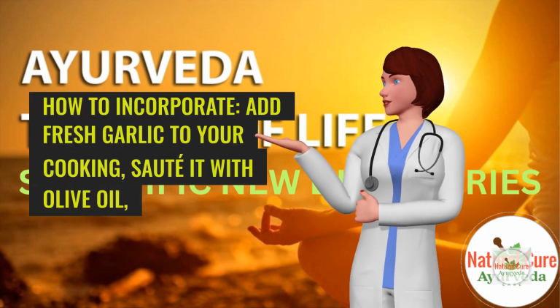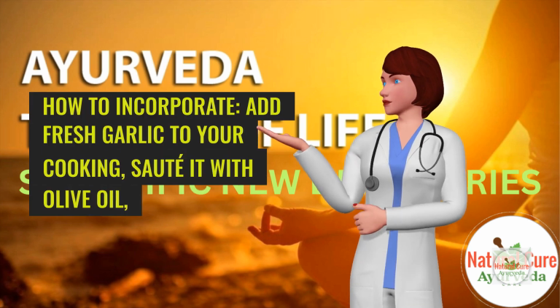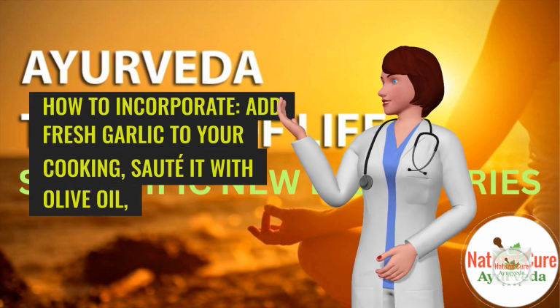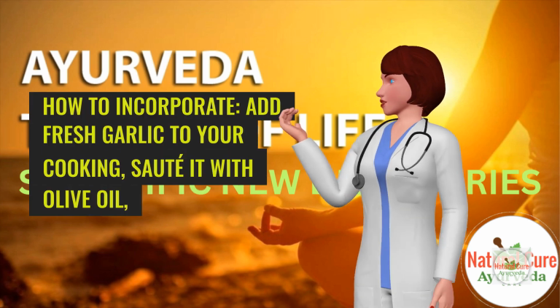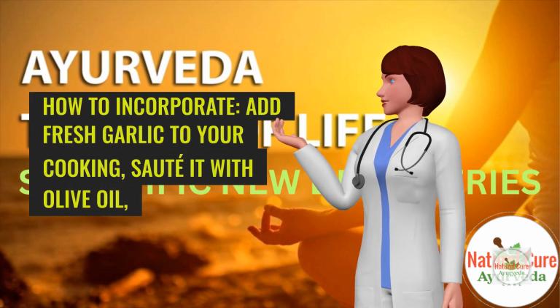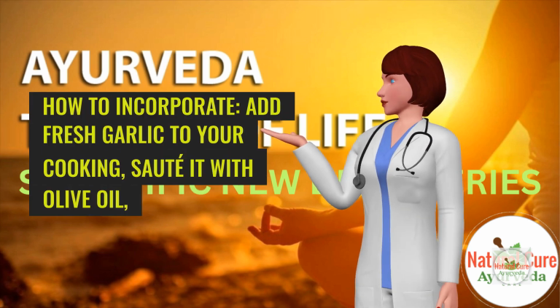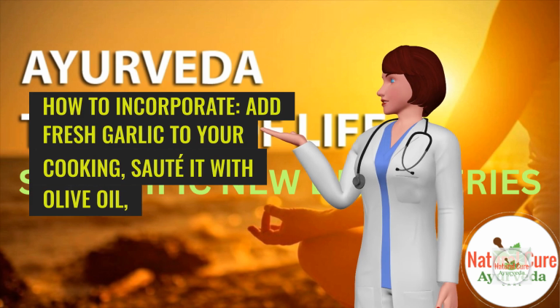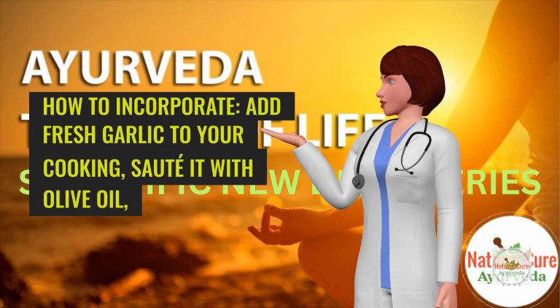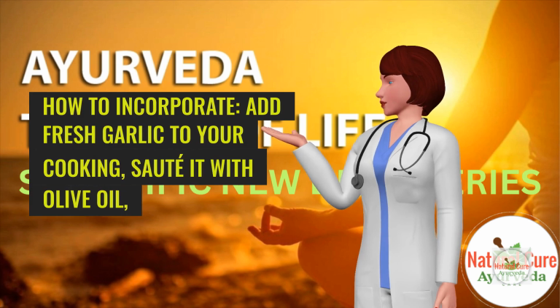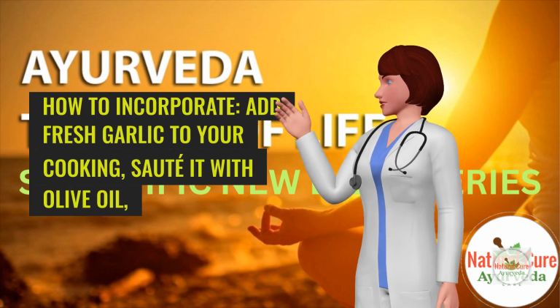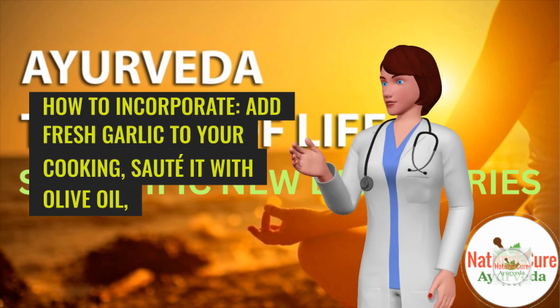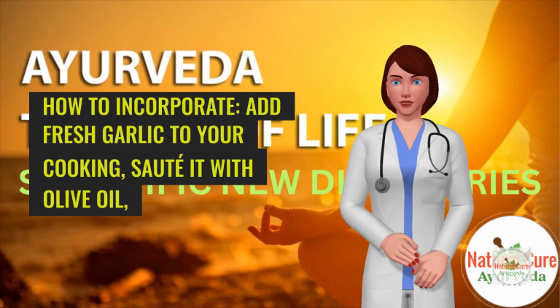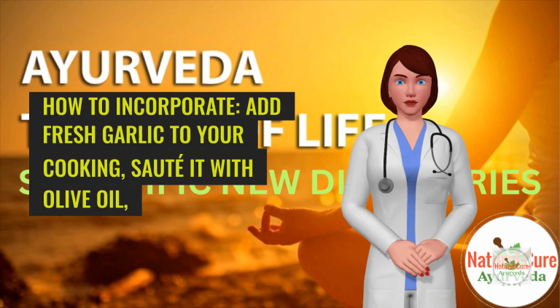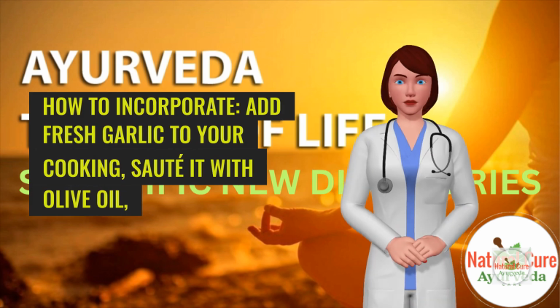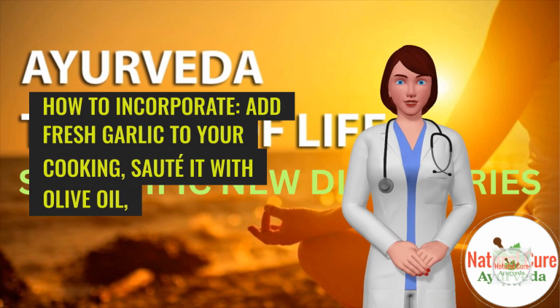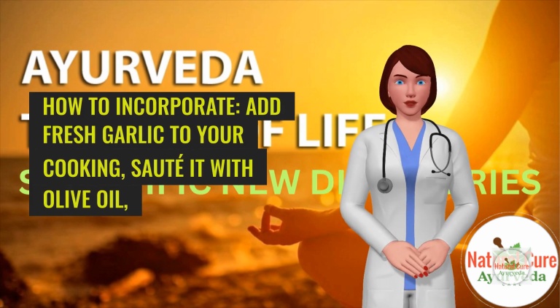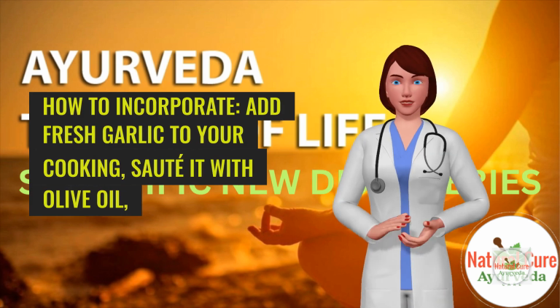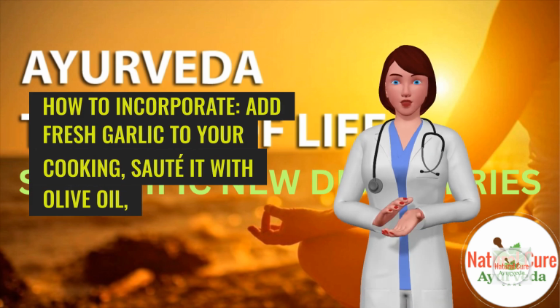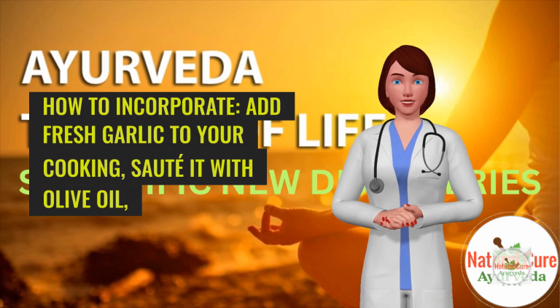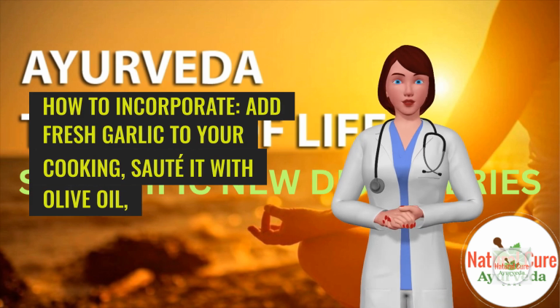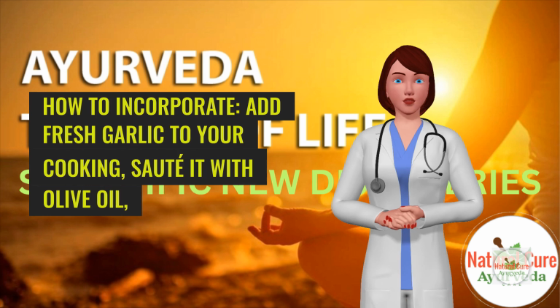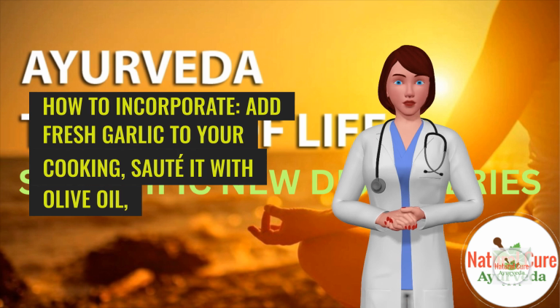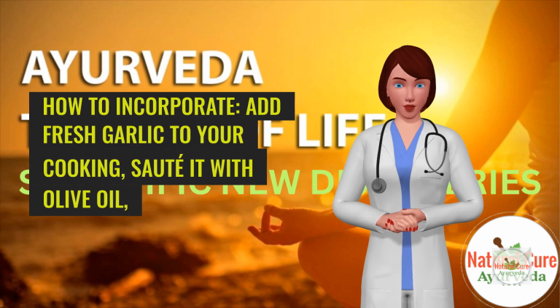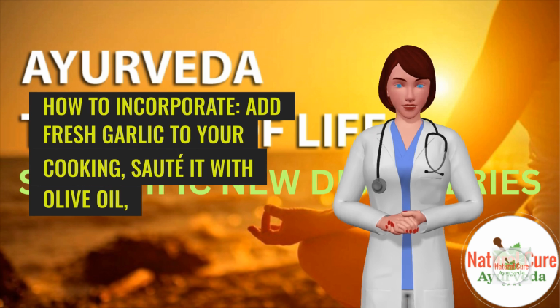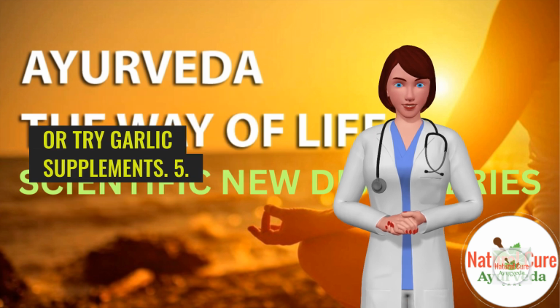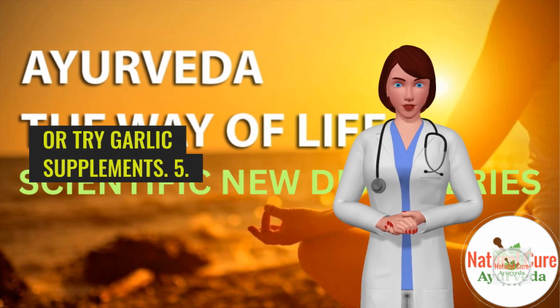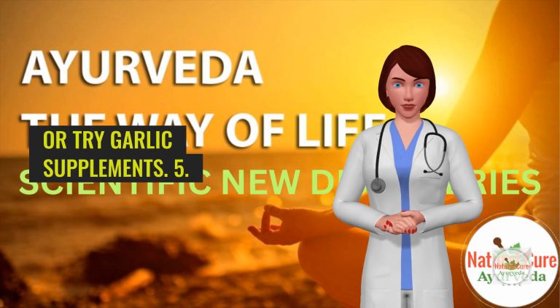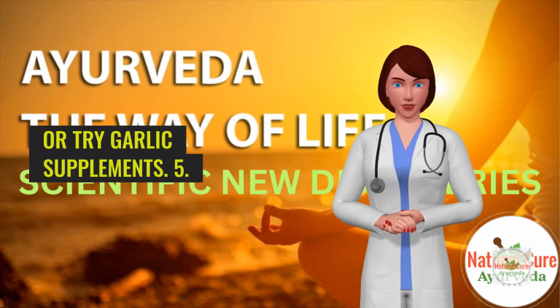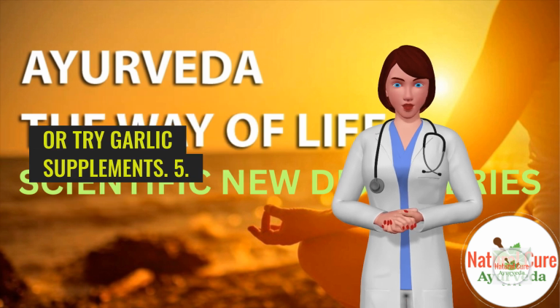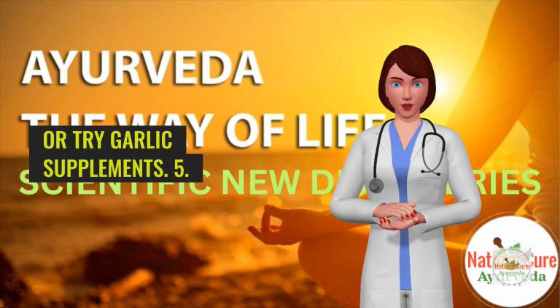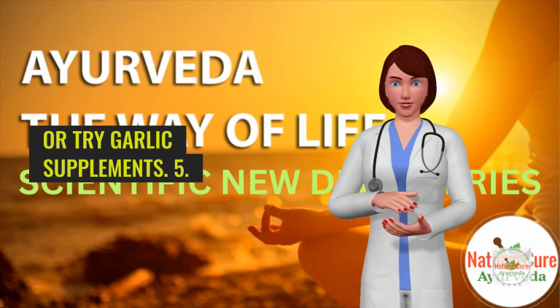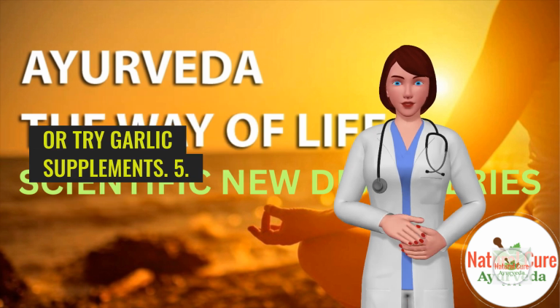How to incorporate: Add fresh garlic to your cooking, sauté it with olive oil, or try garlic supplements.